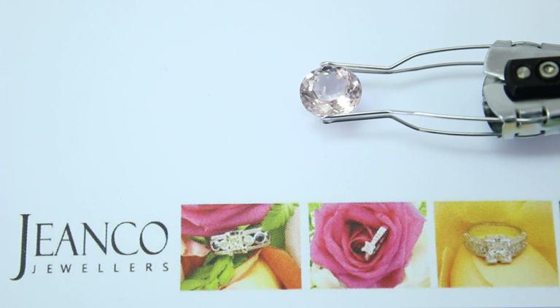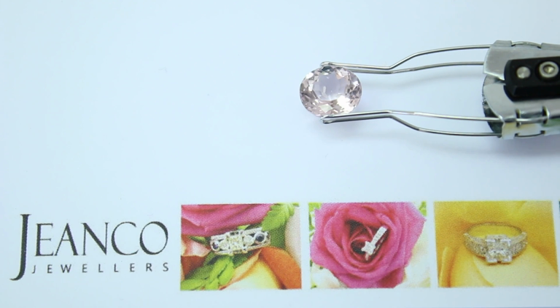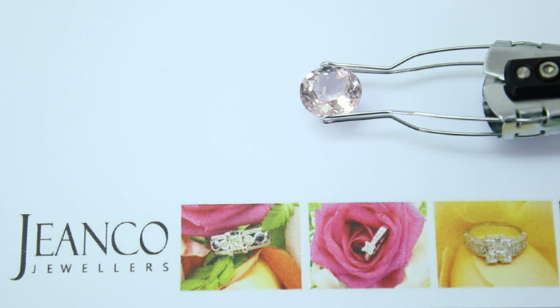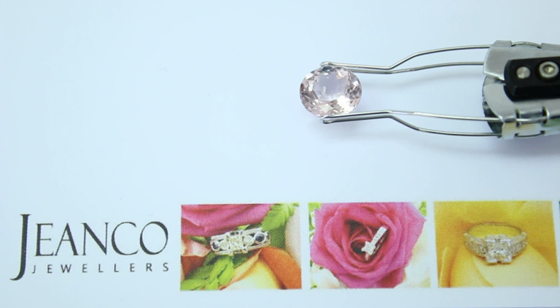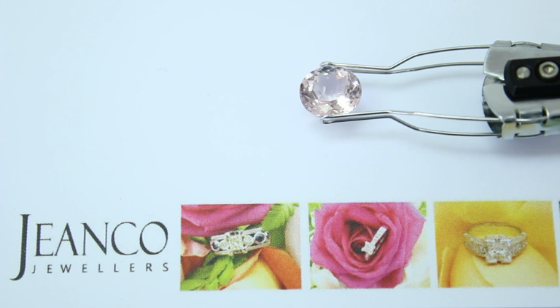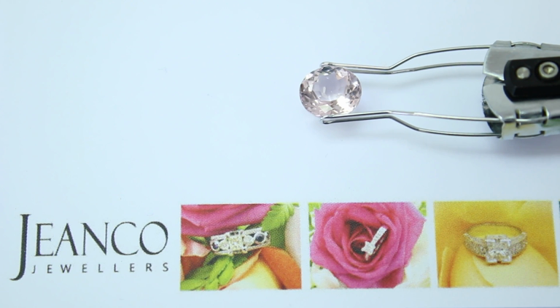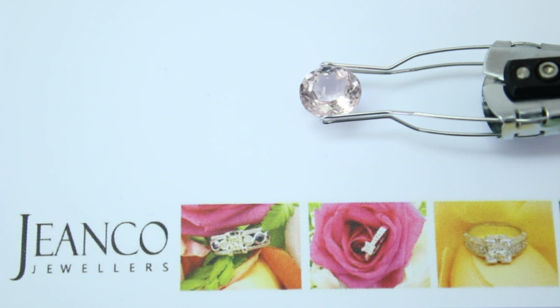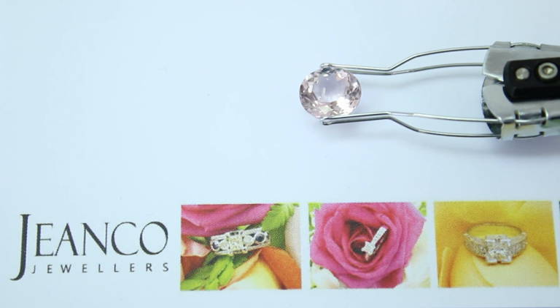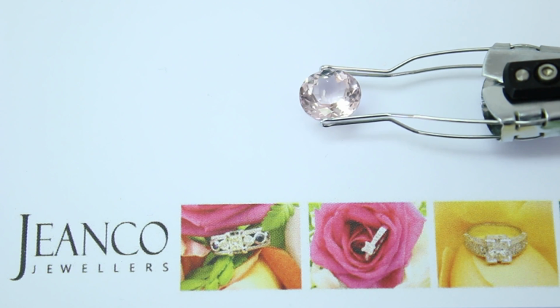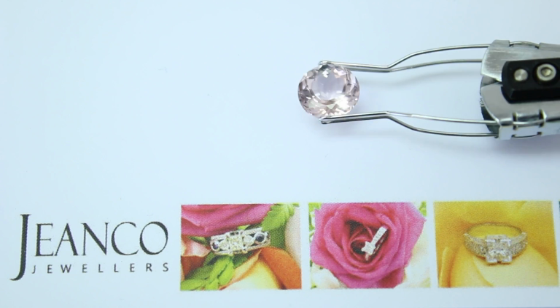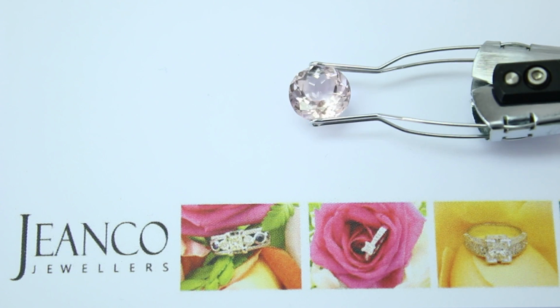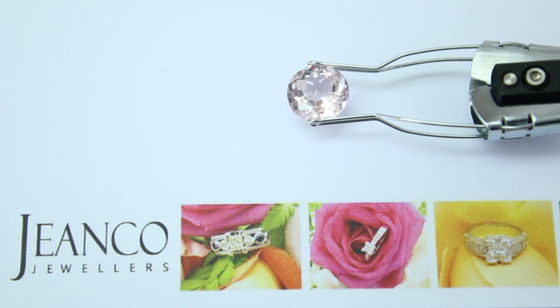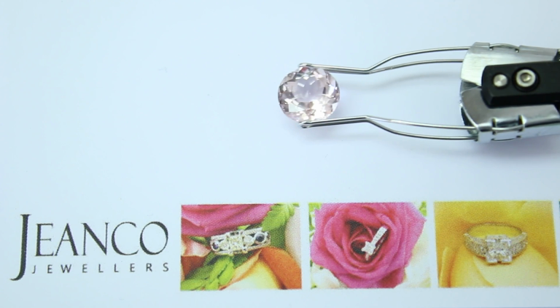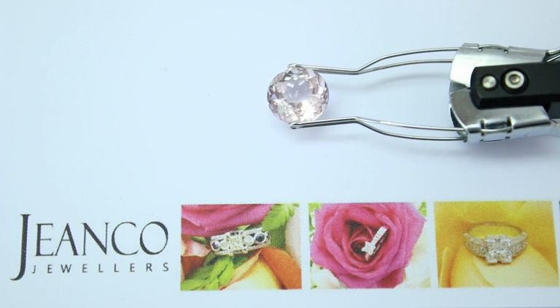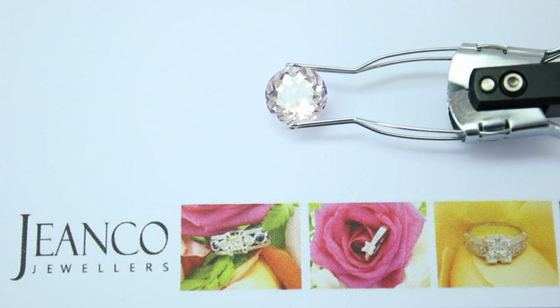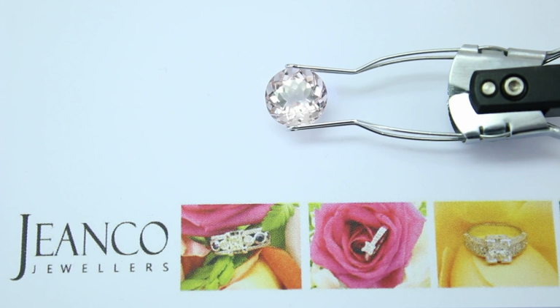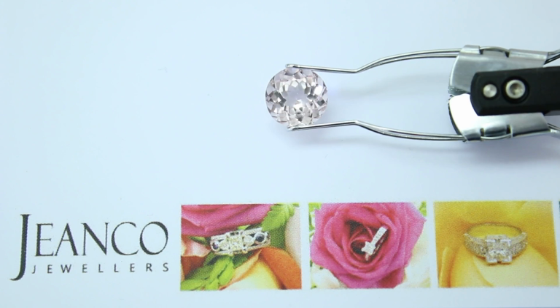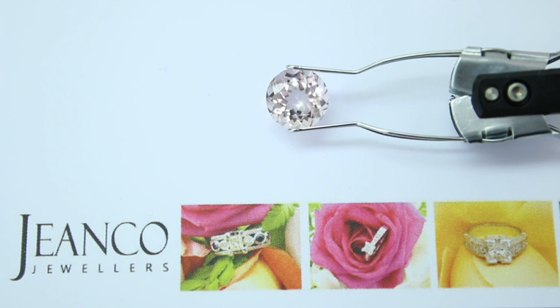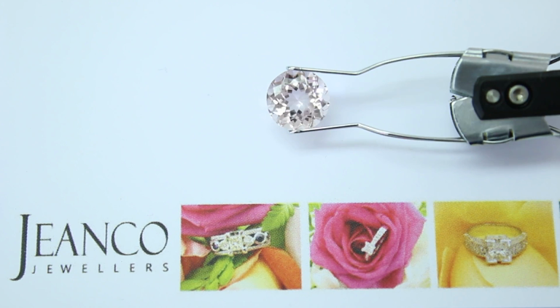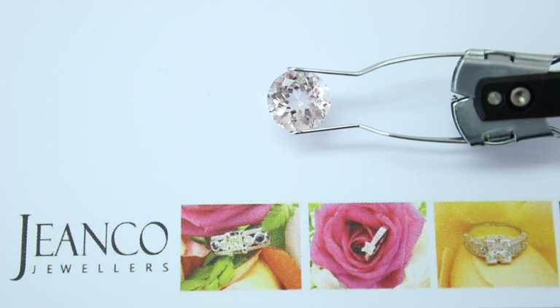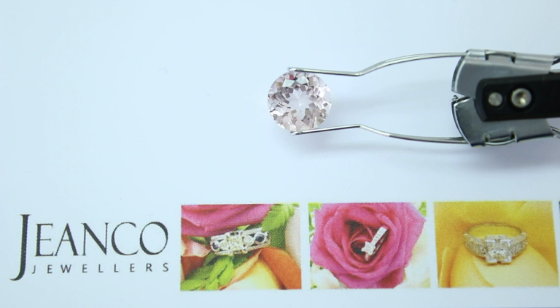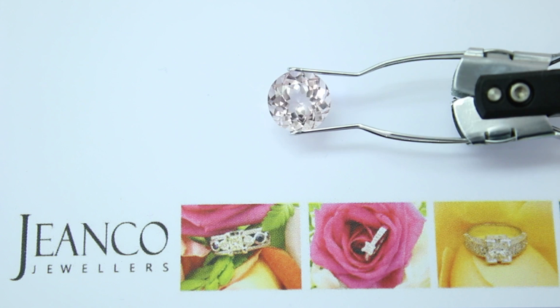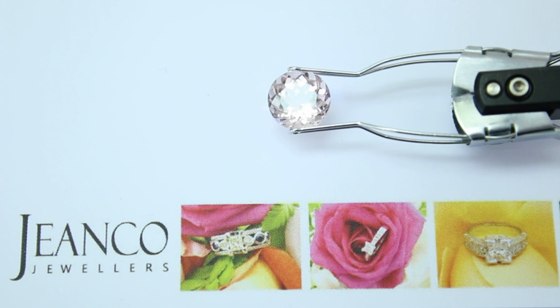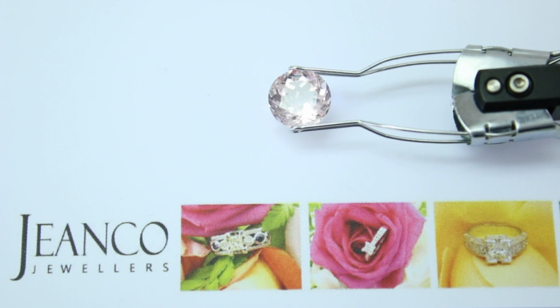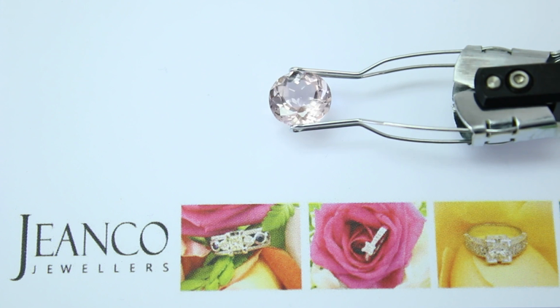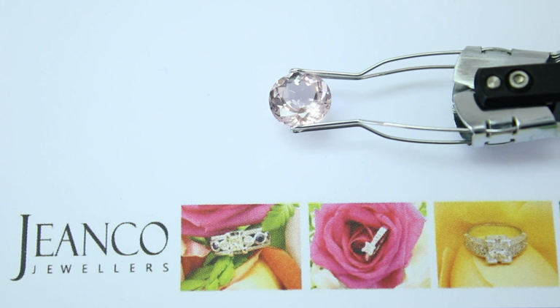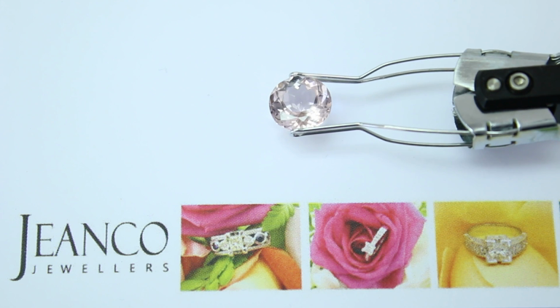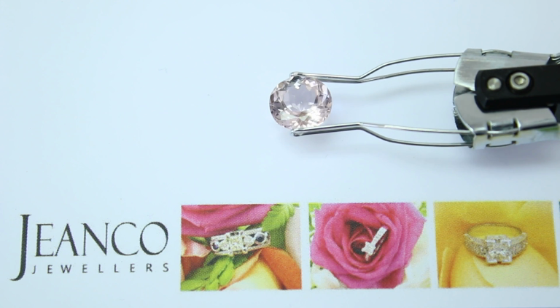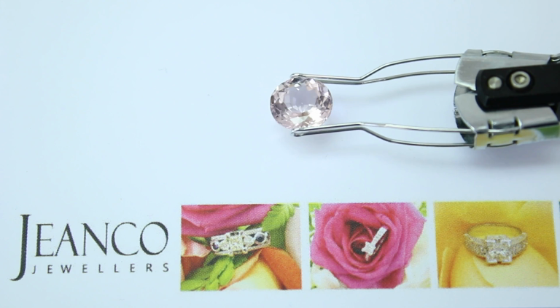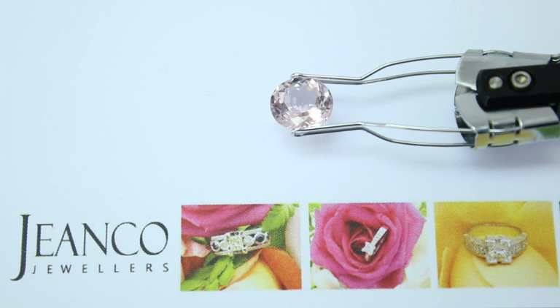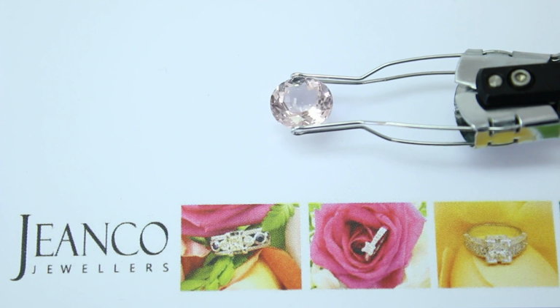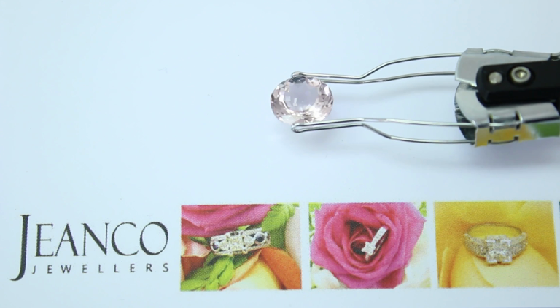Hi, this is Jean-Therese from Ginko Jewellers. Today we're looking at this beautiful pink Morganite.